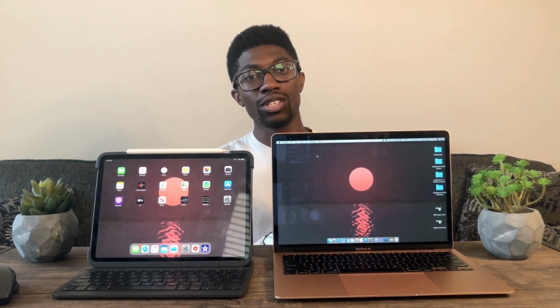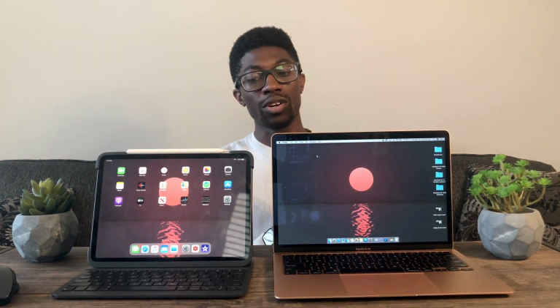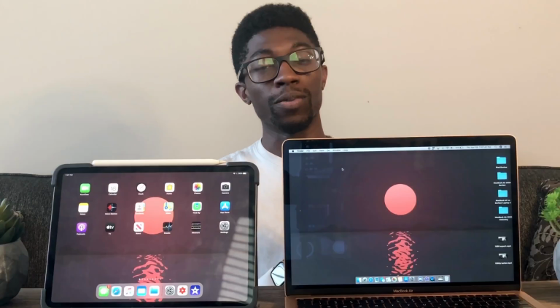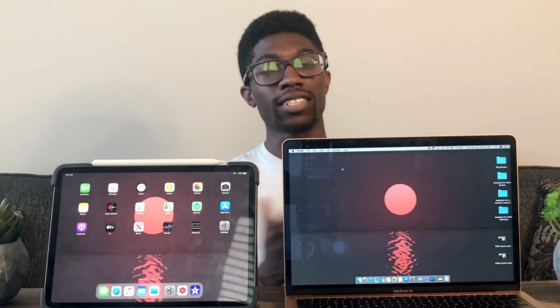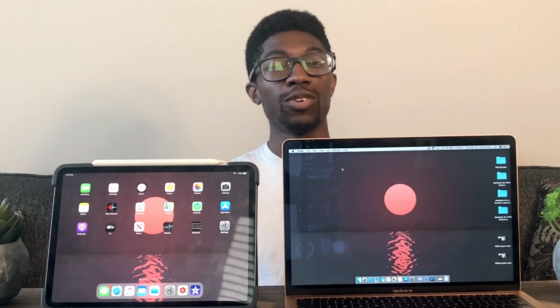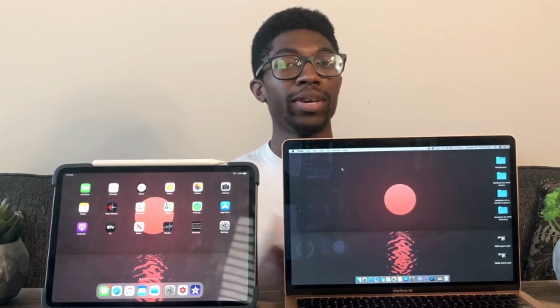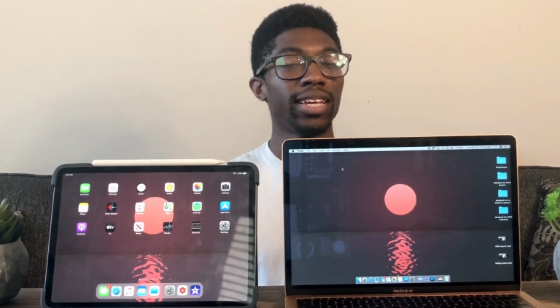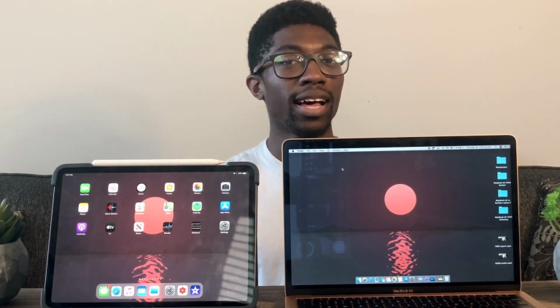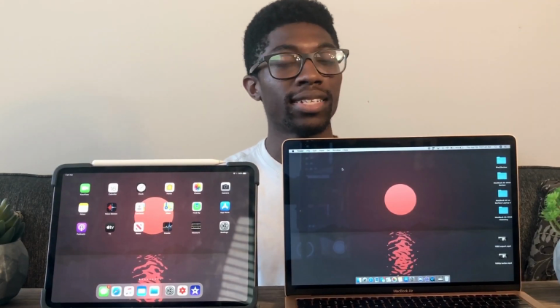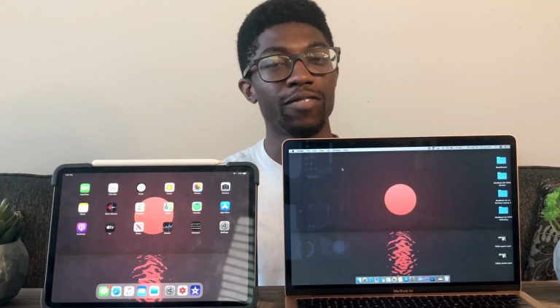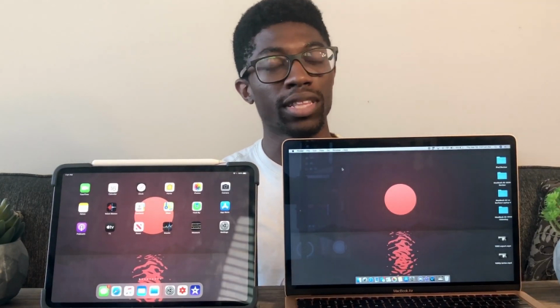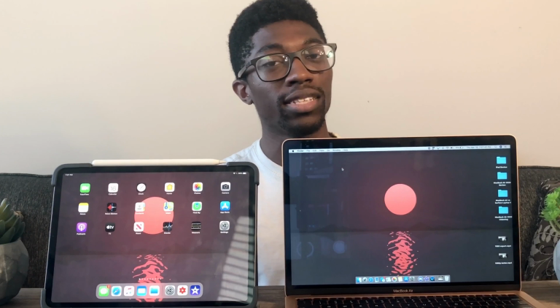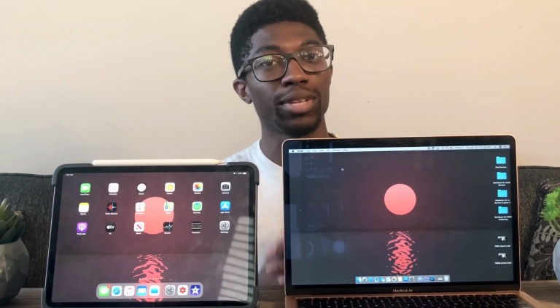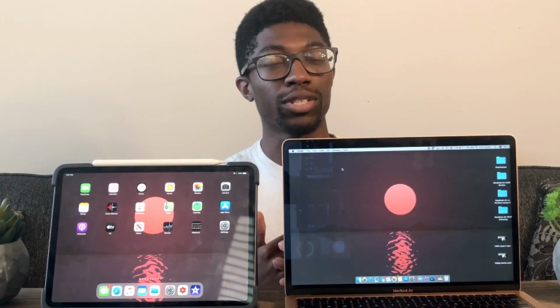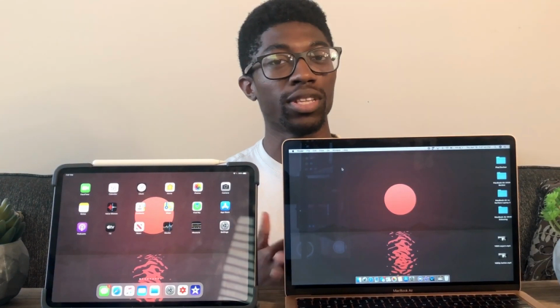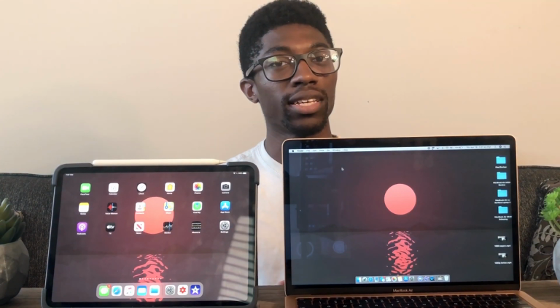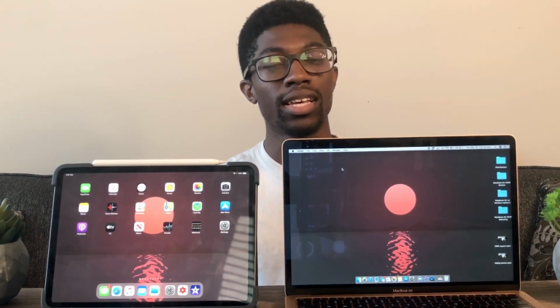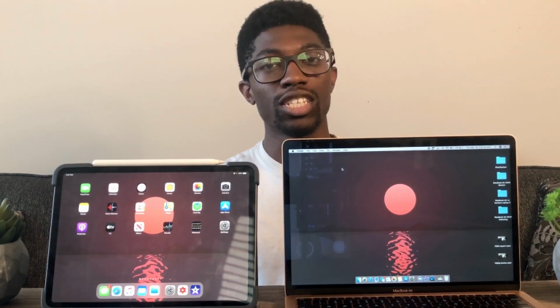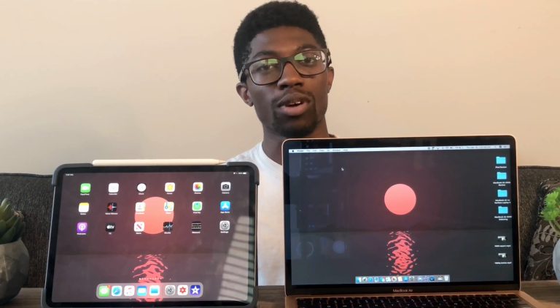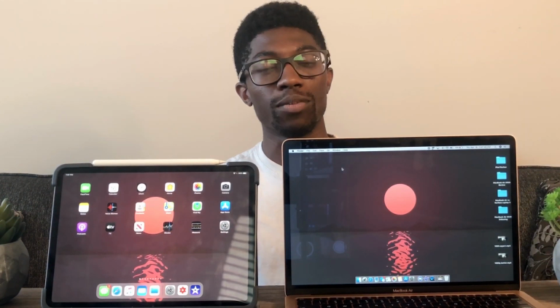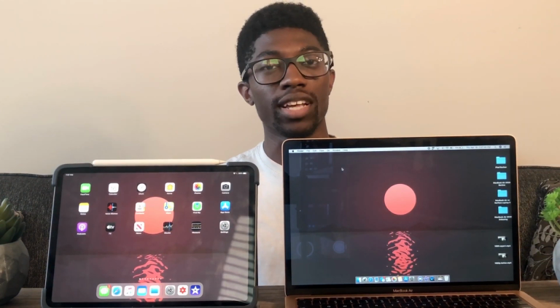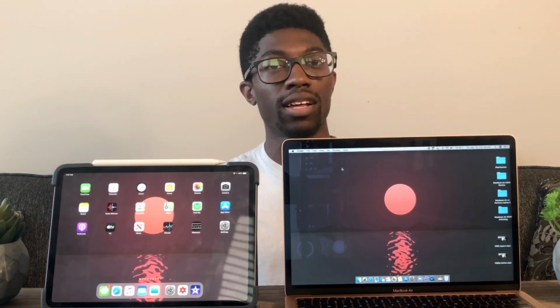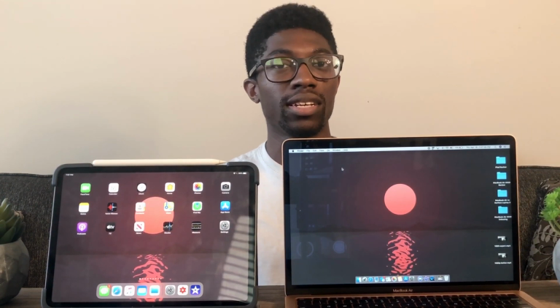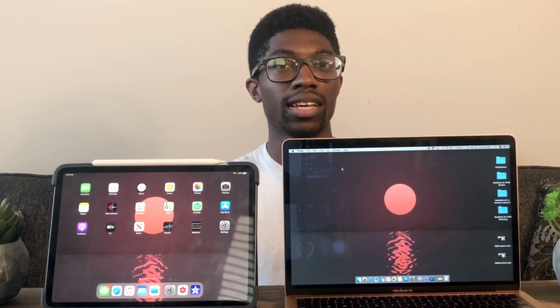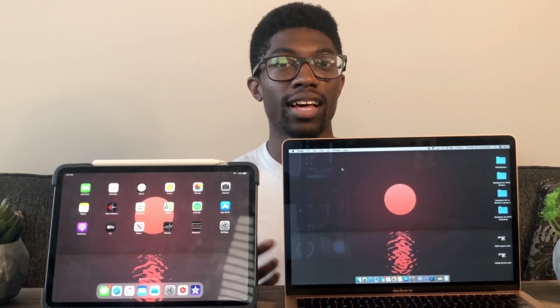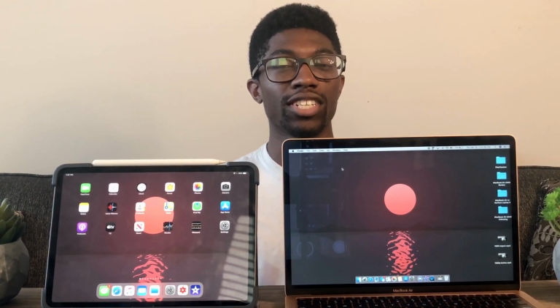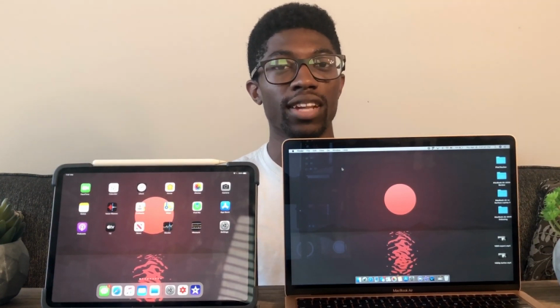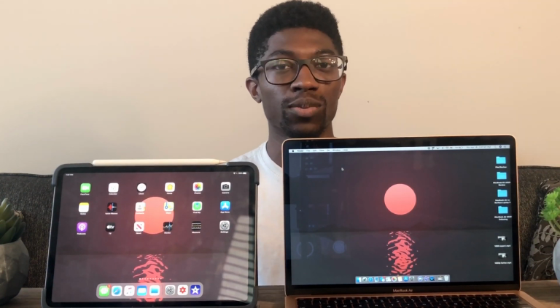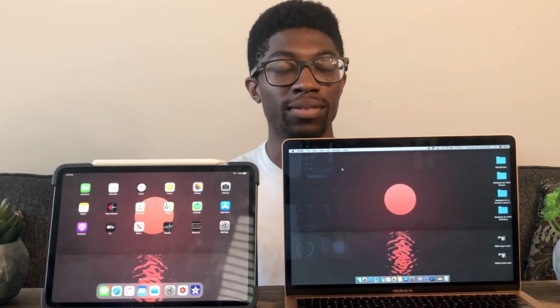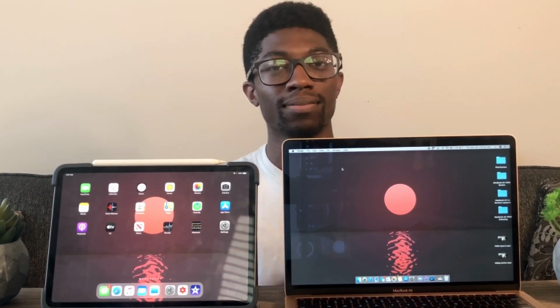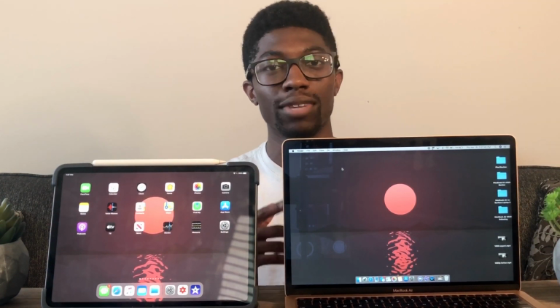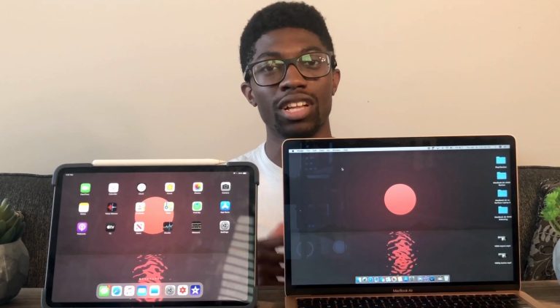That's going to do it for me today. If you like the content, please make sure to like it, subscribe for more tech content, and I'll see you in the next one. Much love.